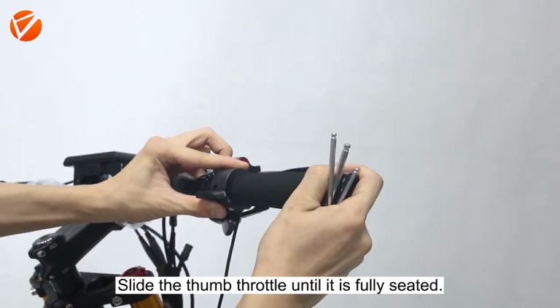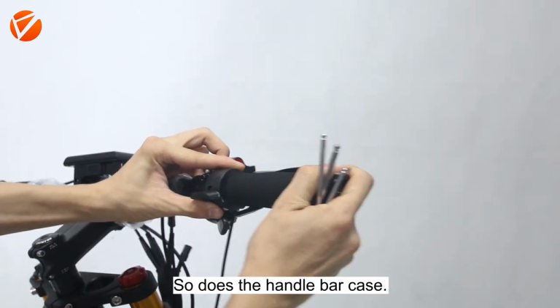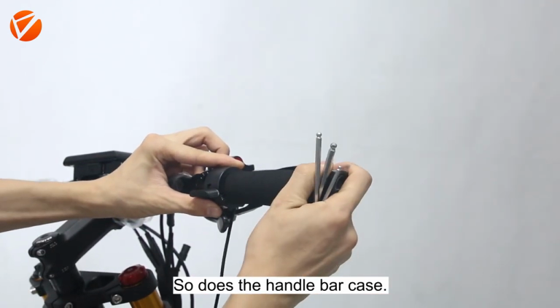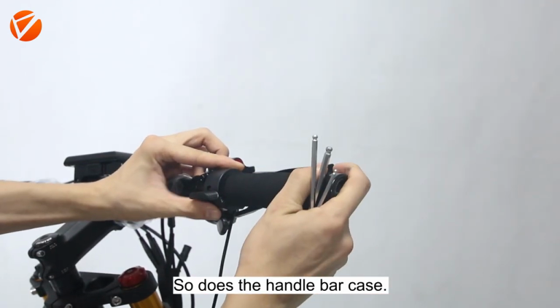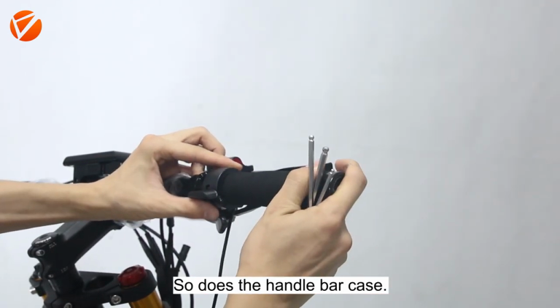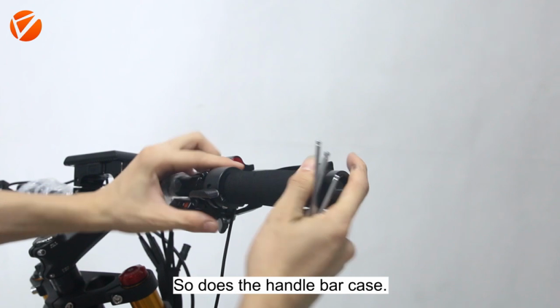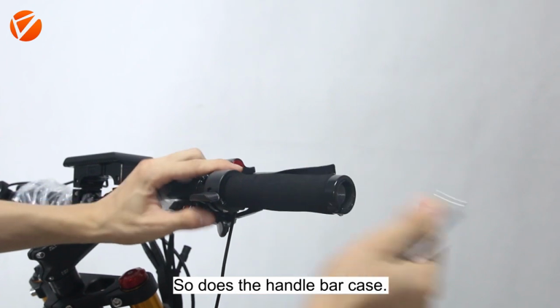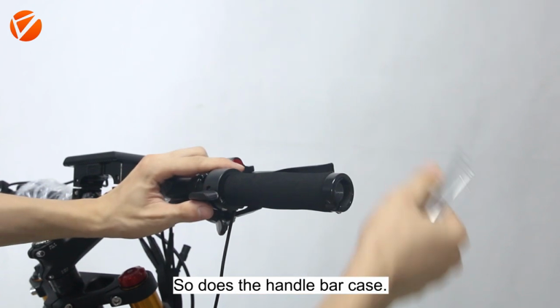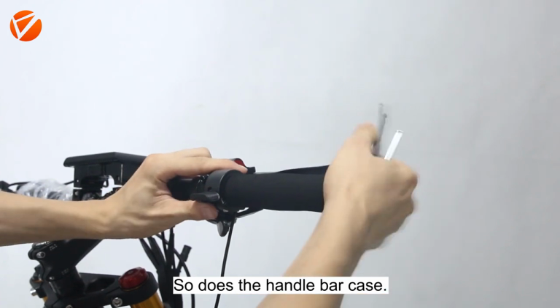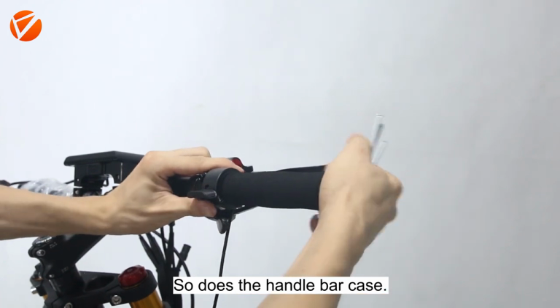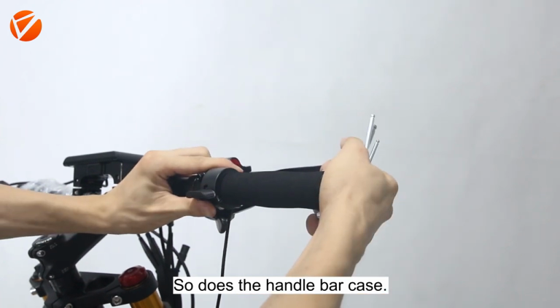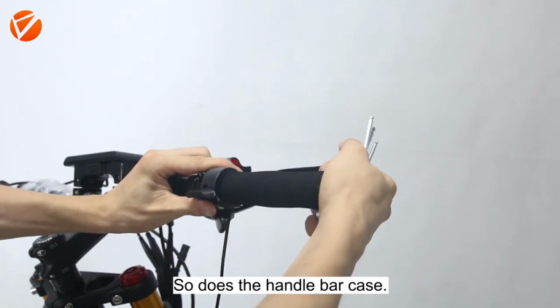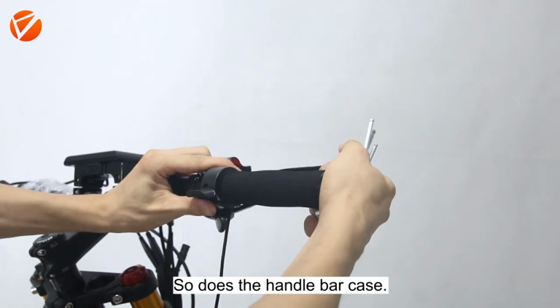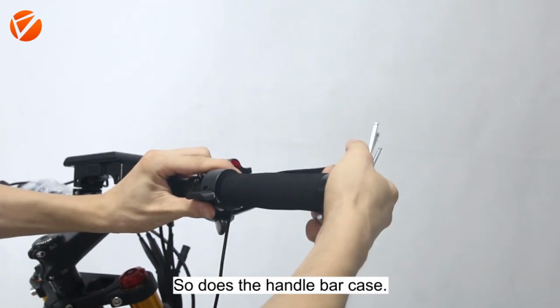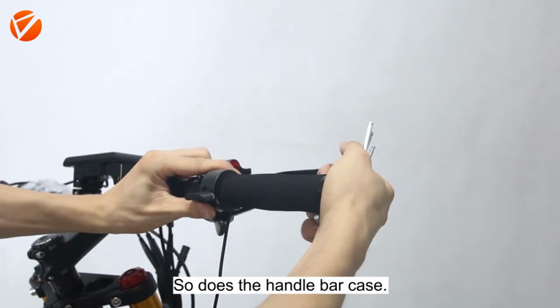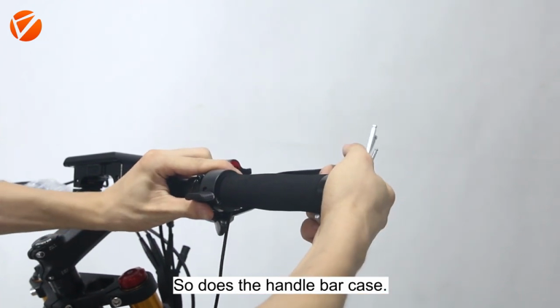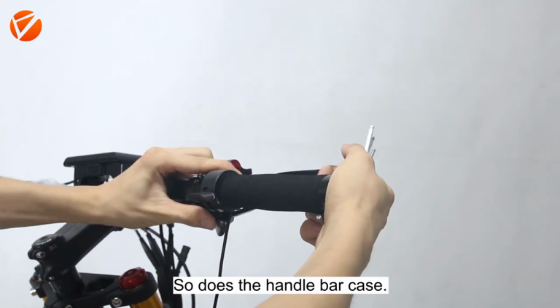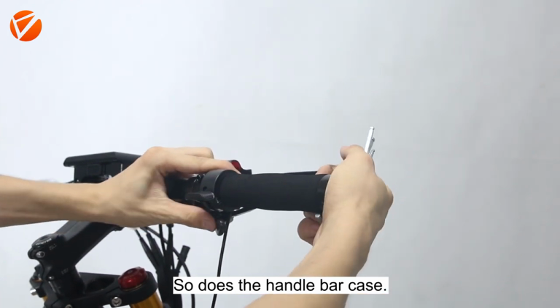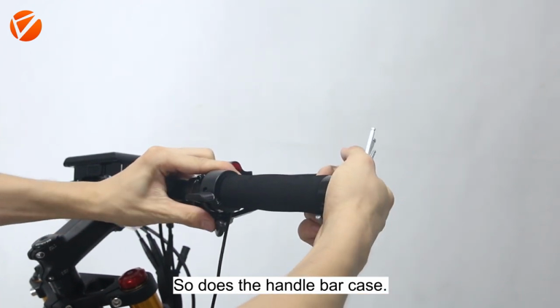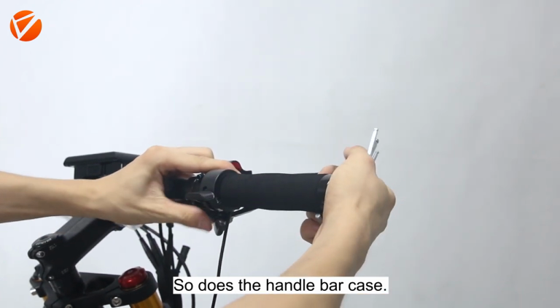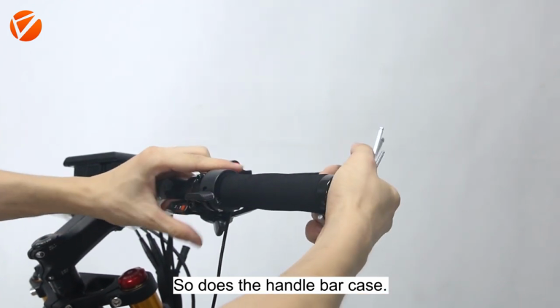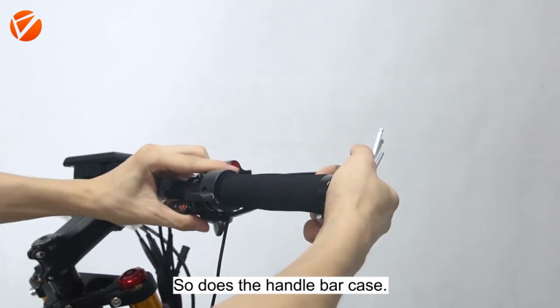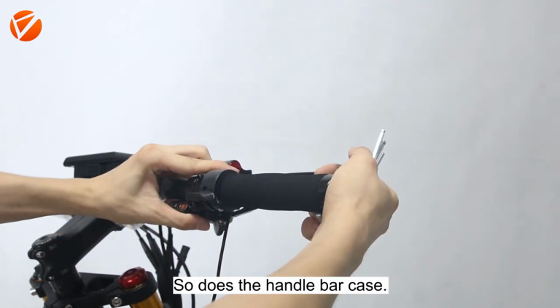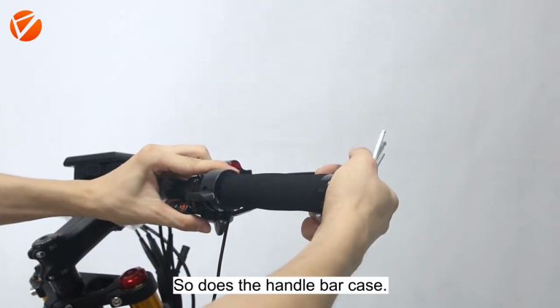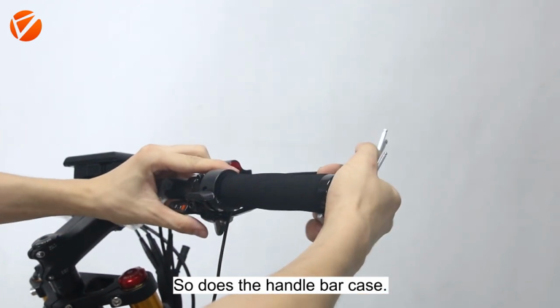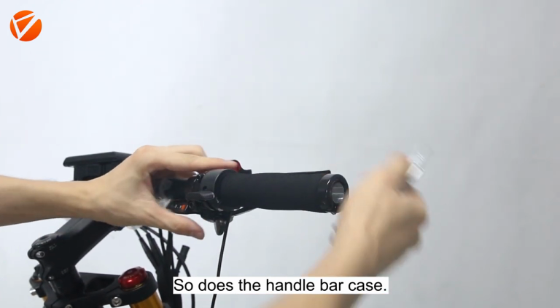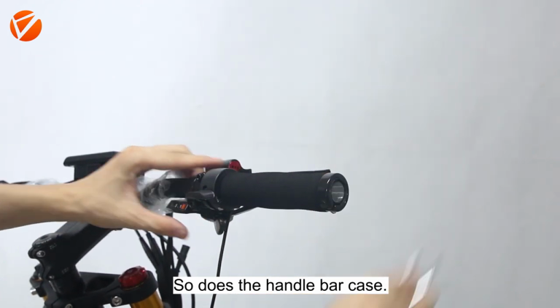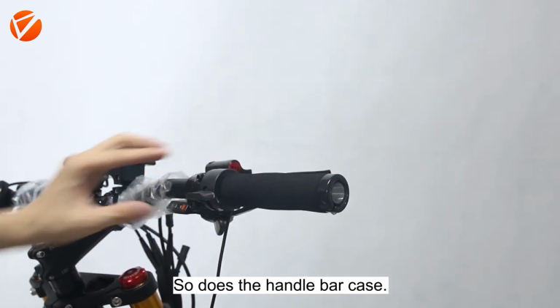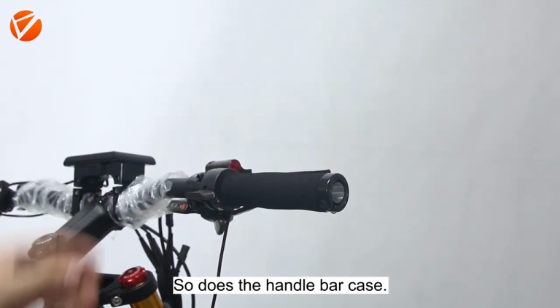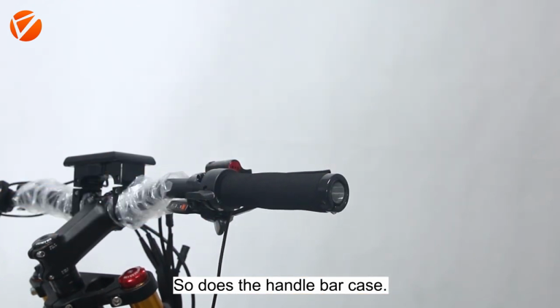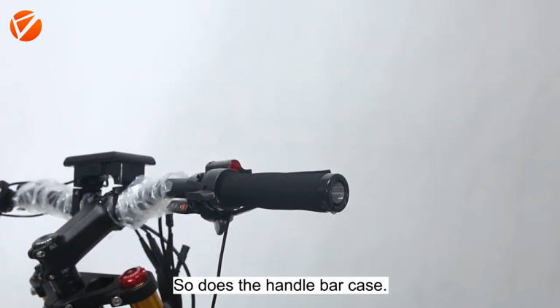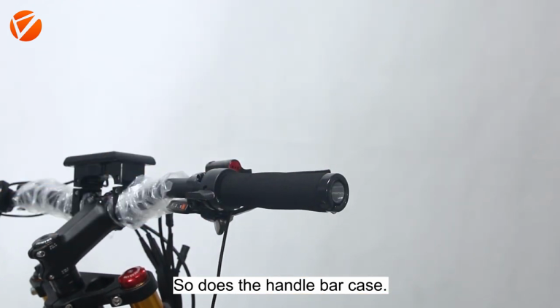Slide the thumb throttle until it is fully seated, so does the handlebar case.